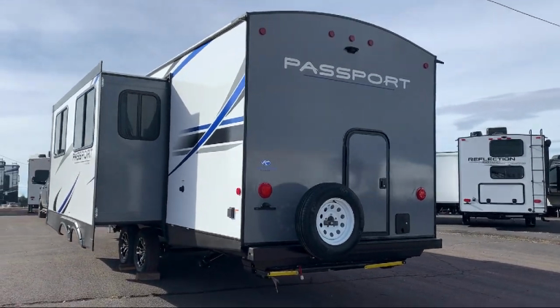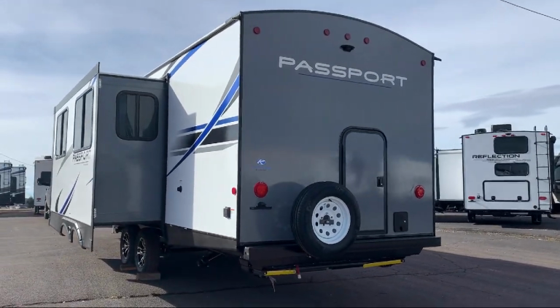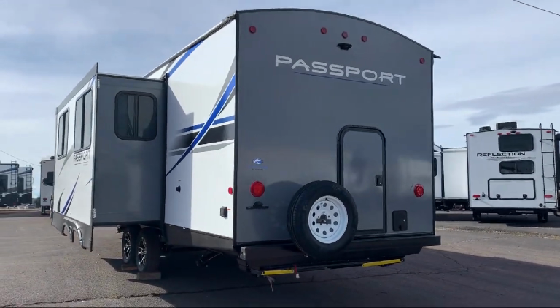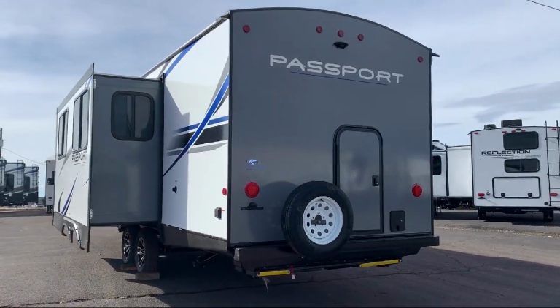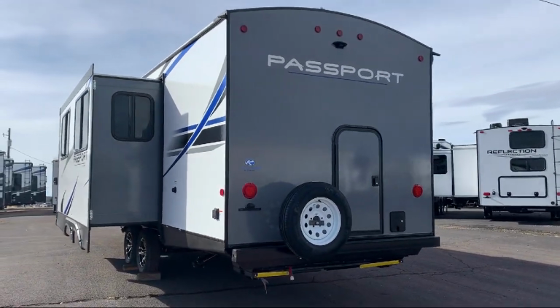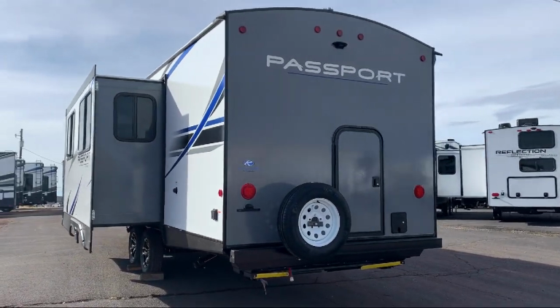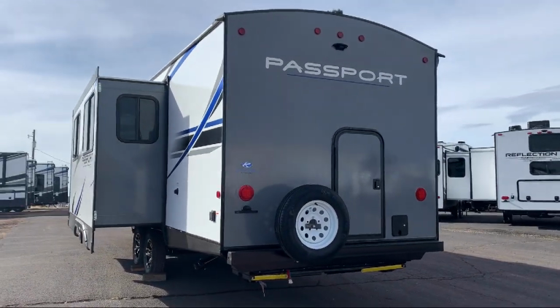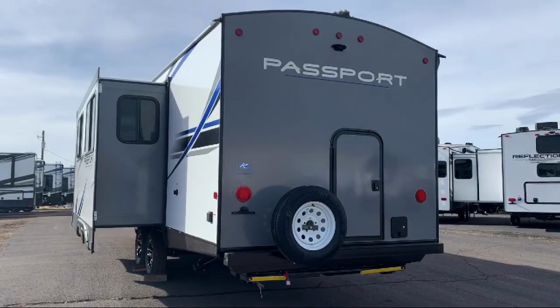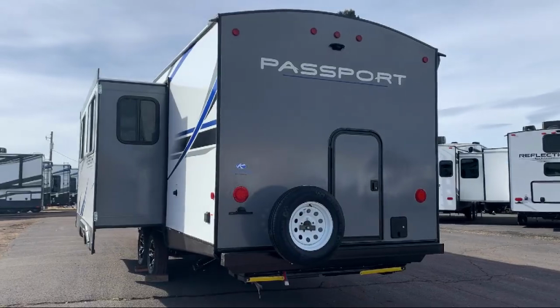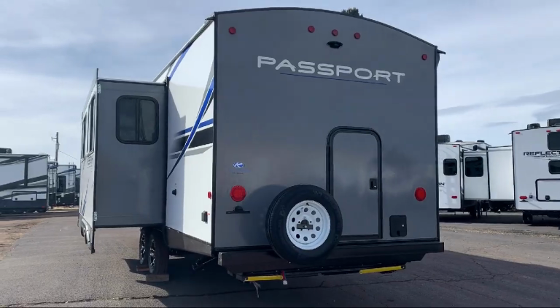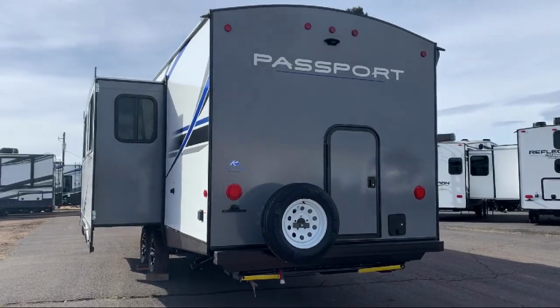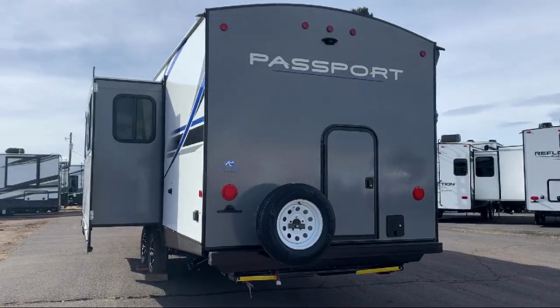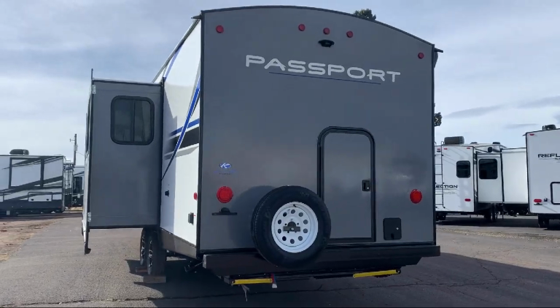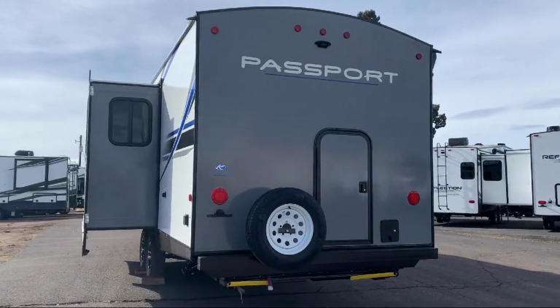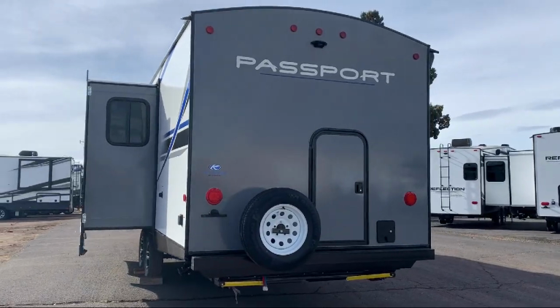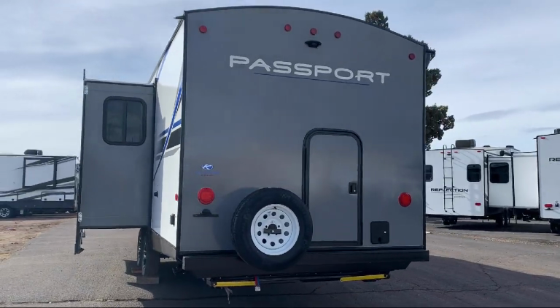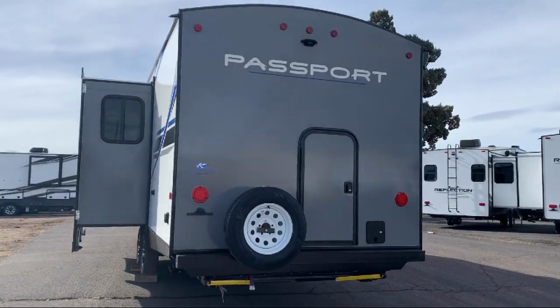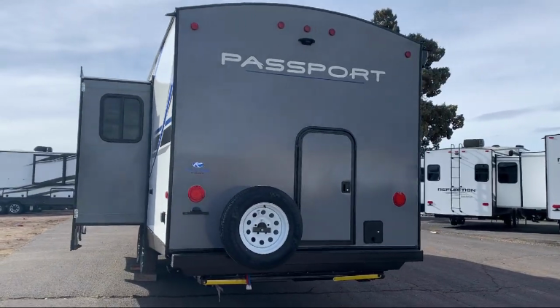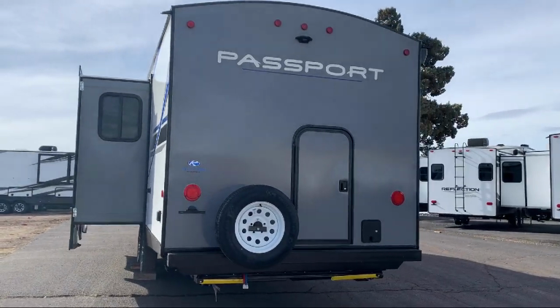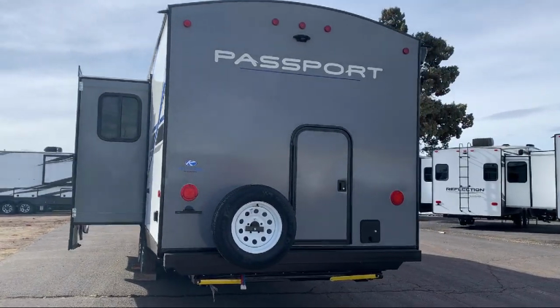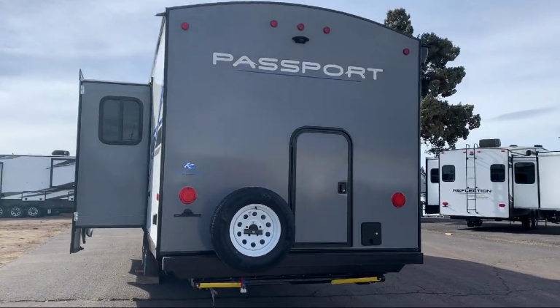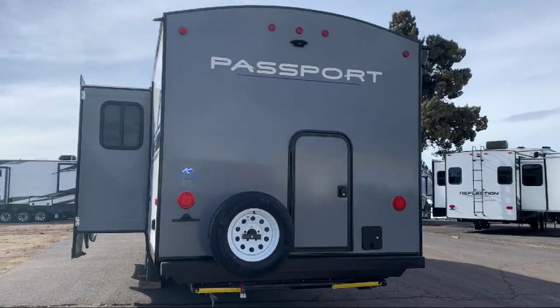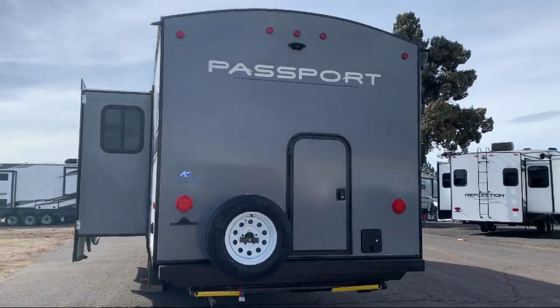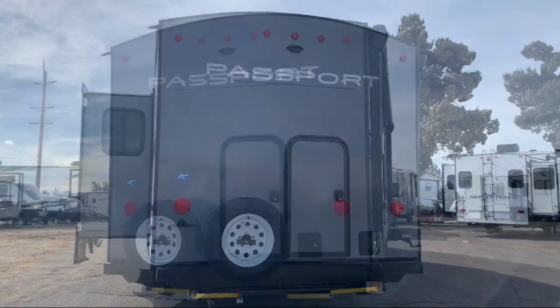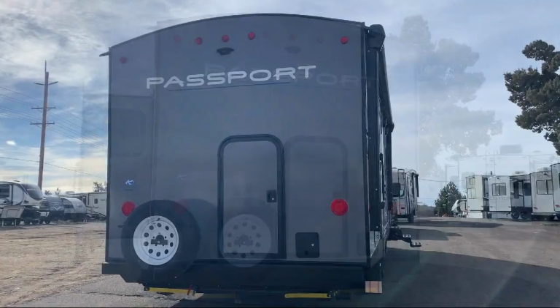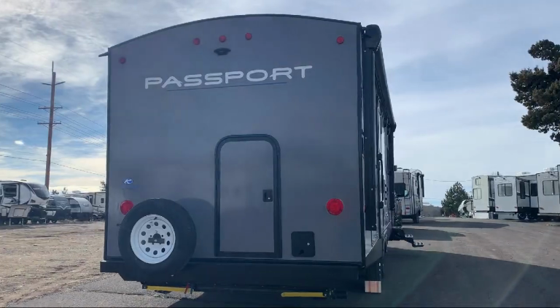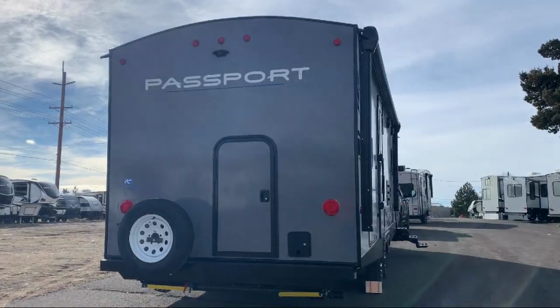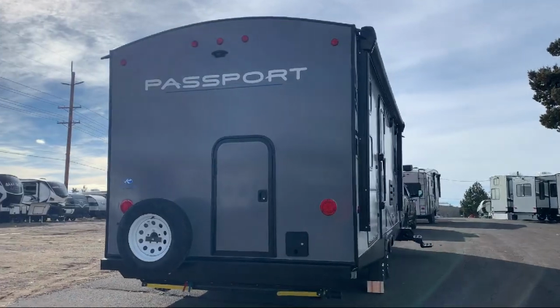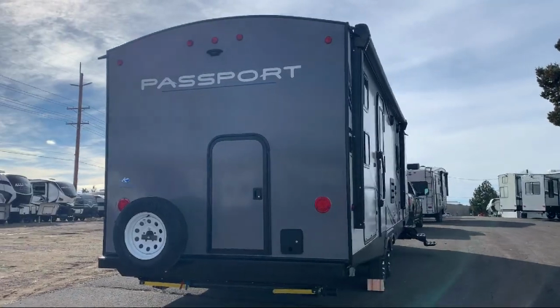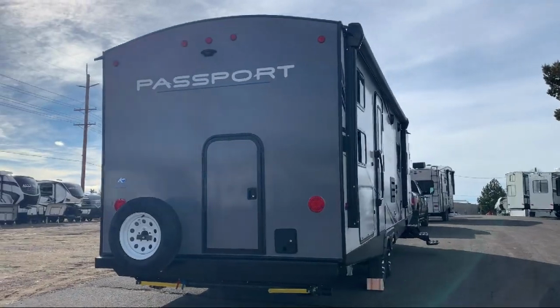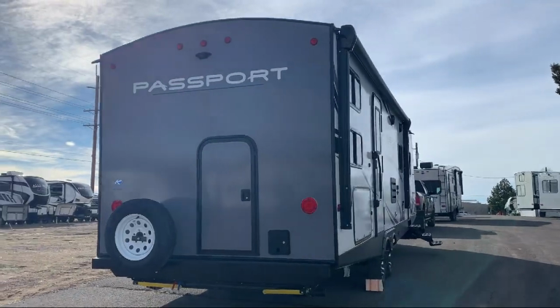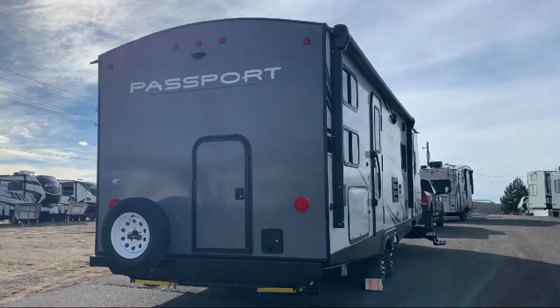It also features a kitchen pantry, outside kitchen refrigerator and two-burner cooktop, front bedroom, bathroom tub shower combo, two entrances, and sleeps up to 10 people.